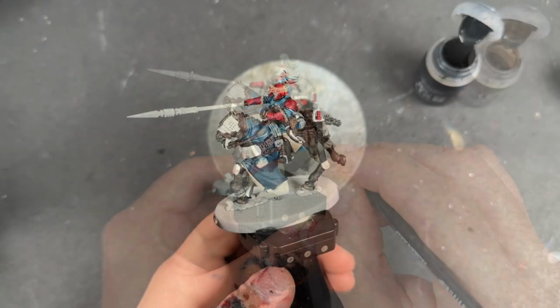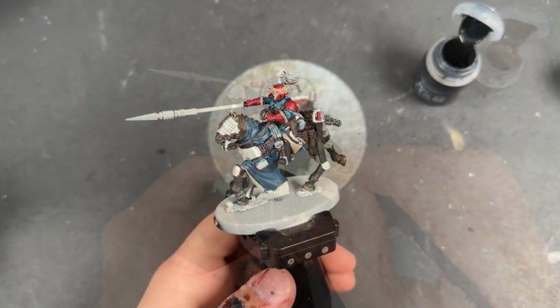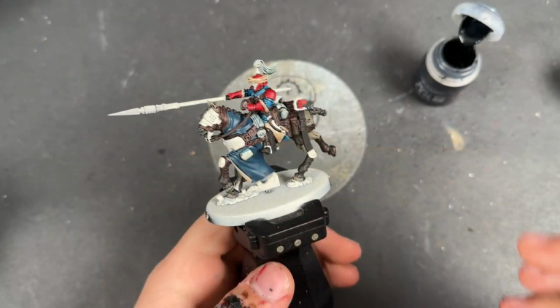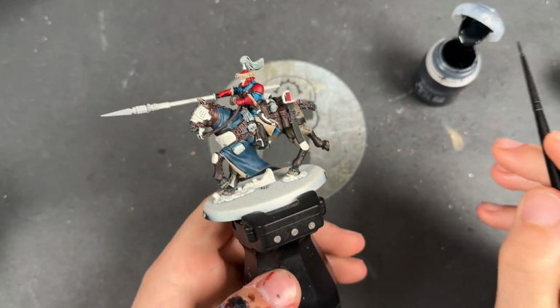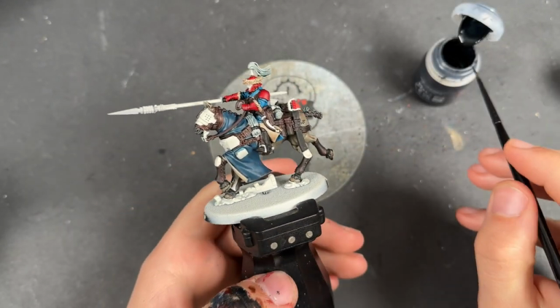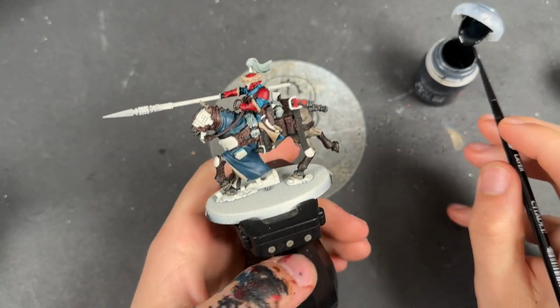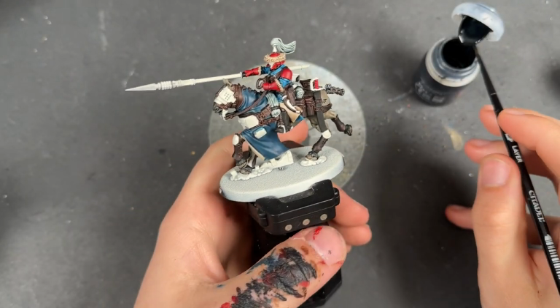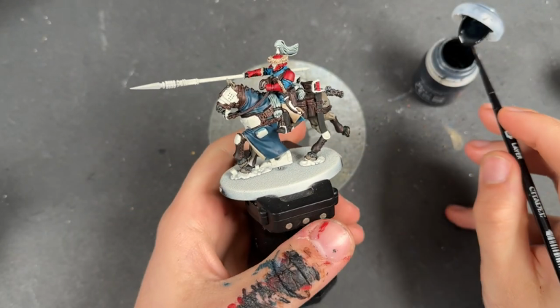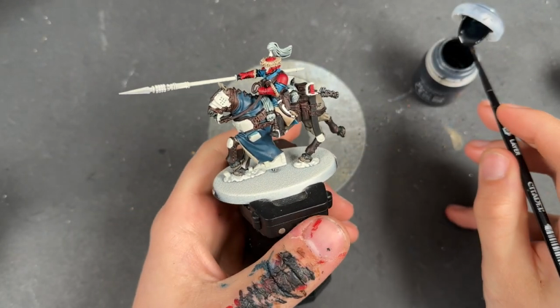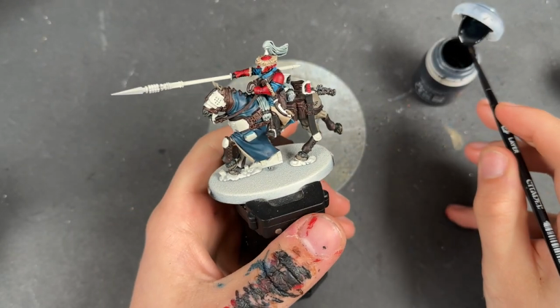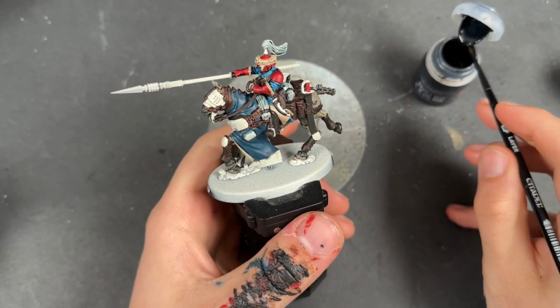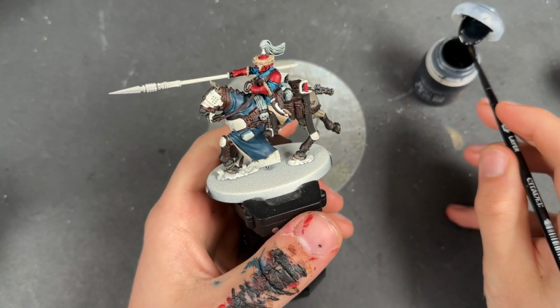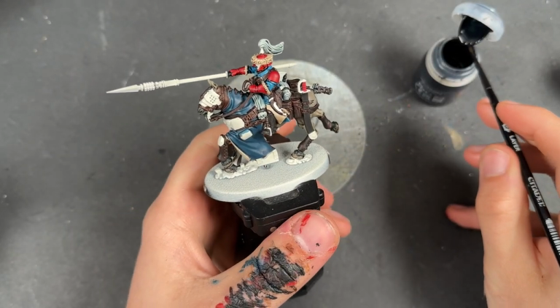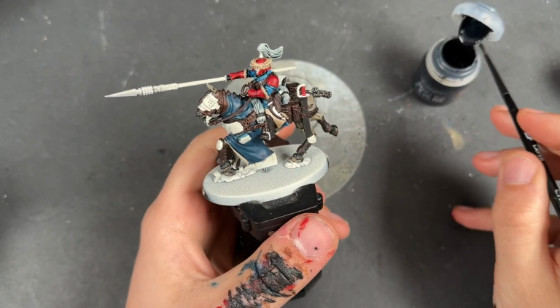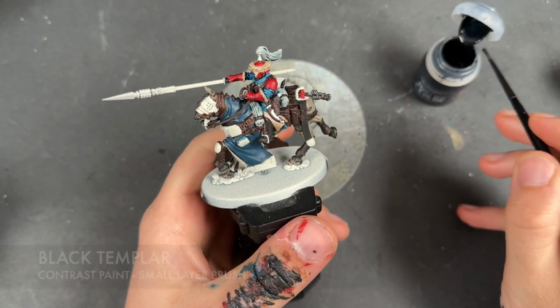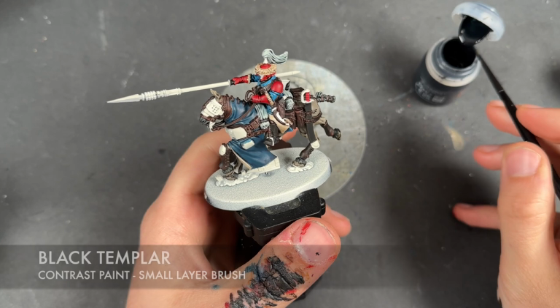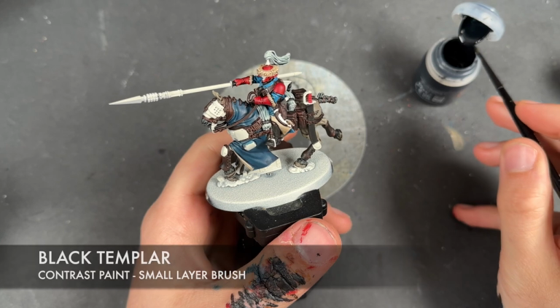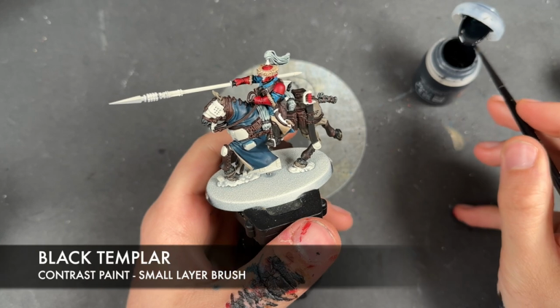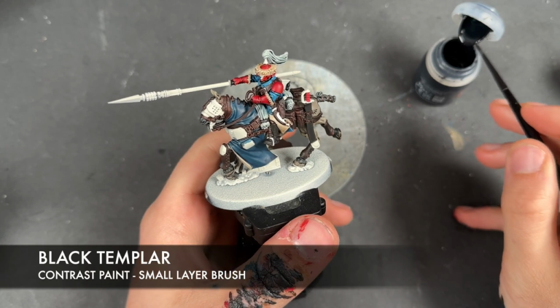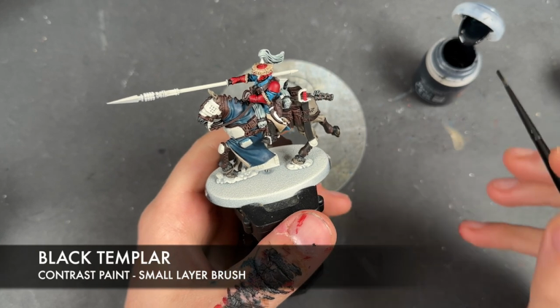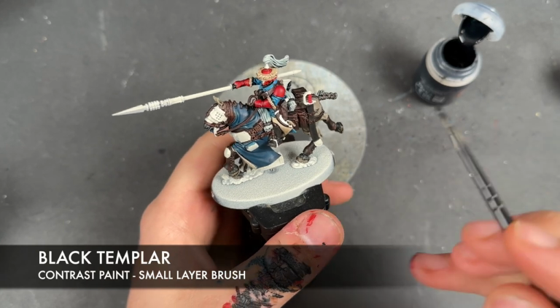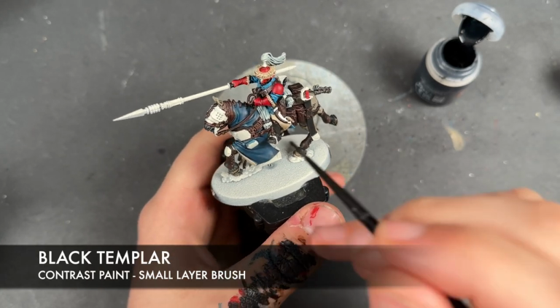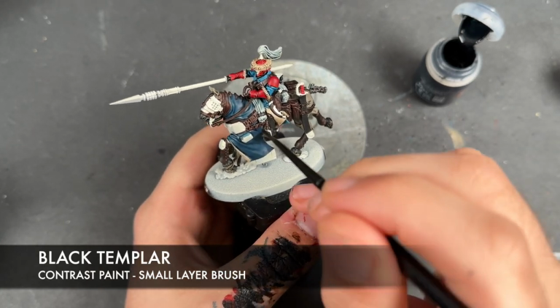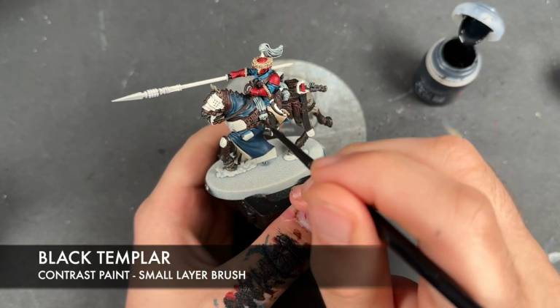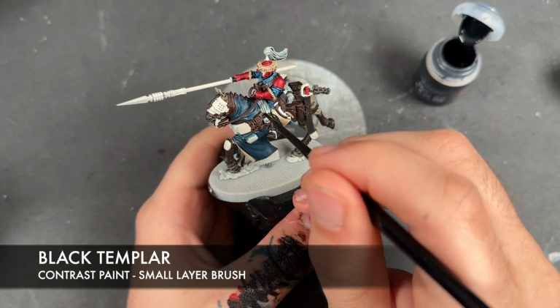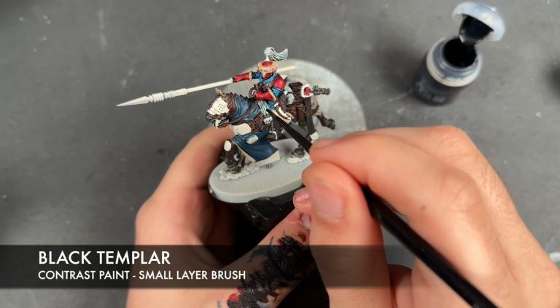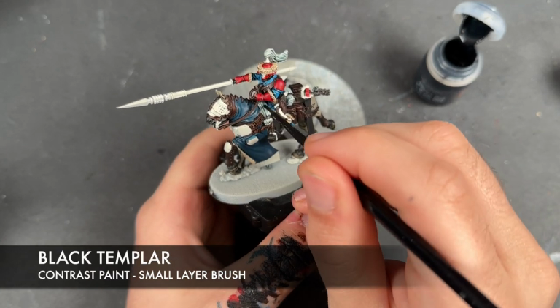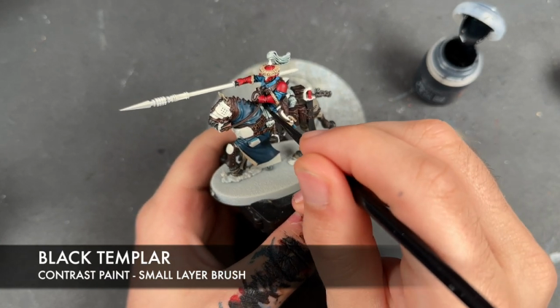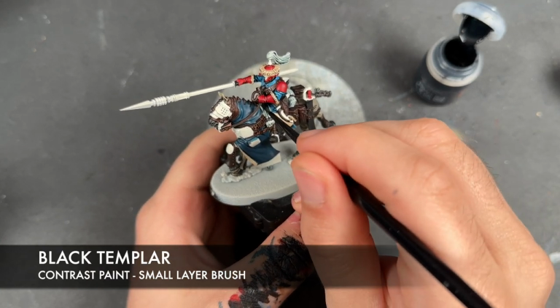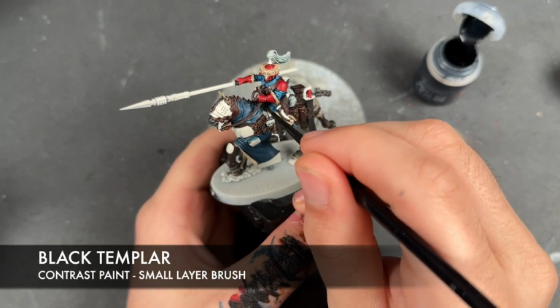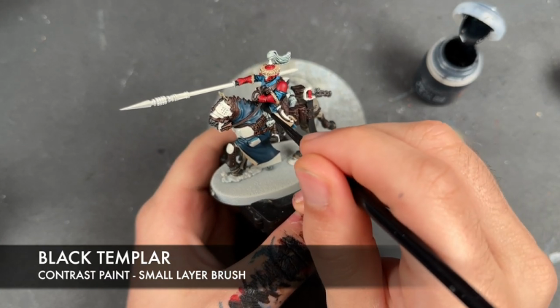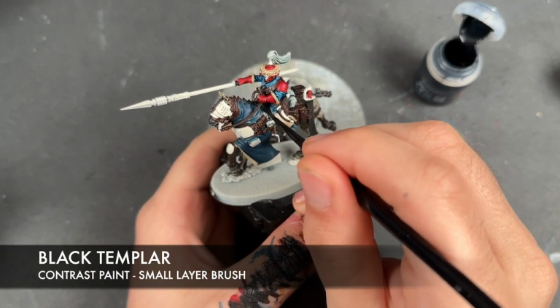With that now done, we're going to take some Black Templar and apply this over the top of the Griff Charger Grey.